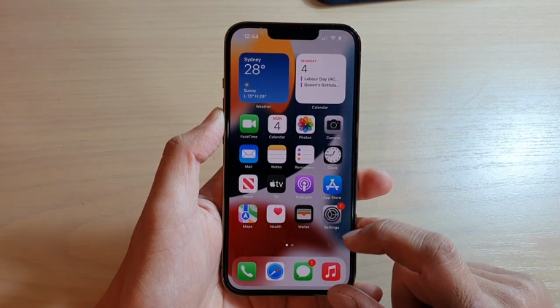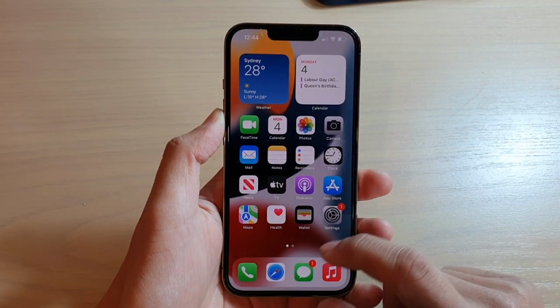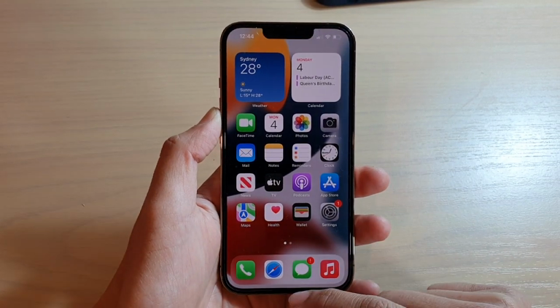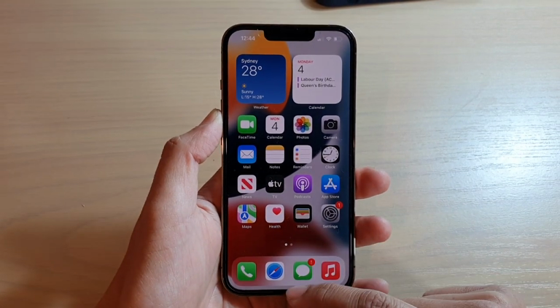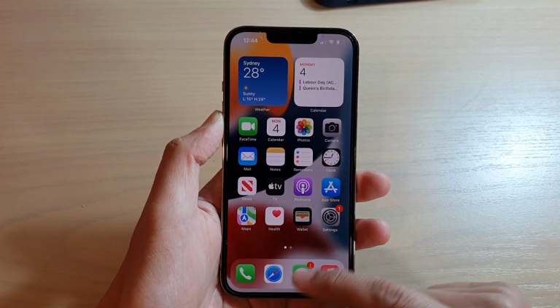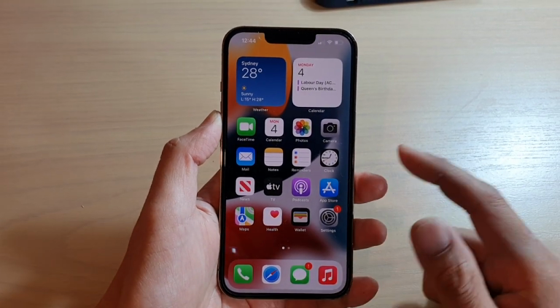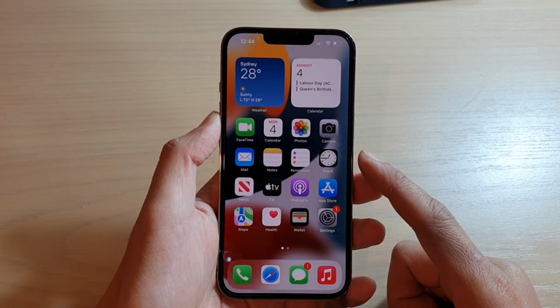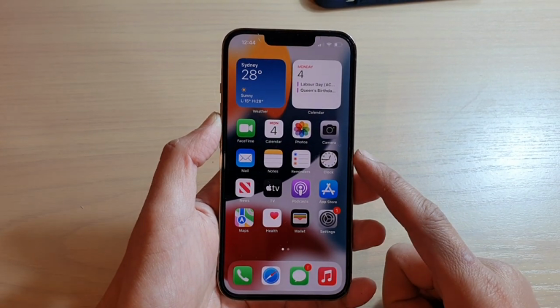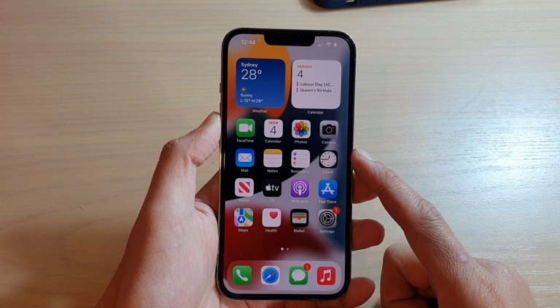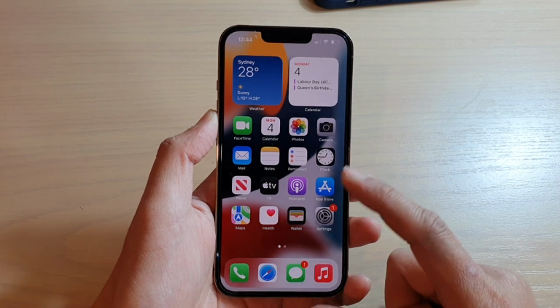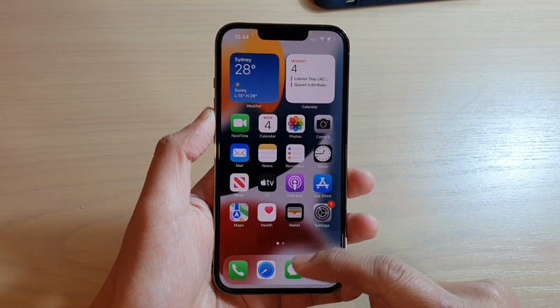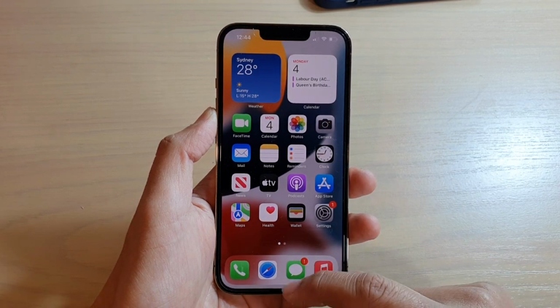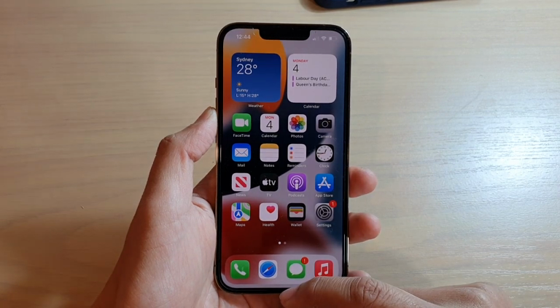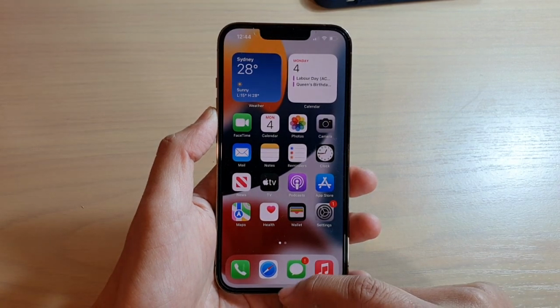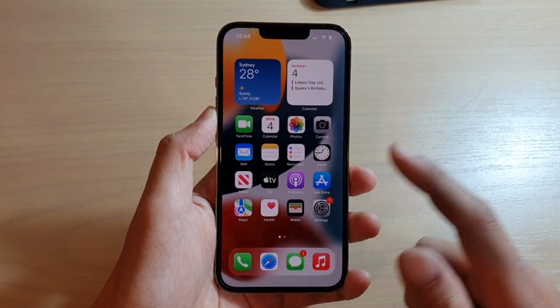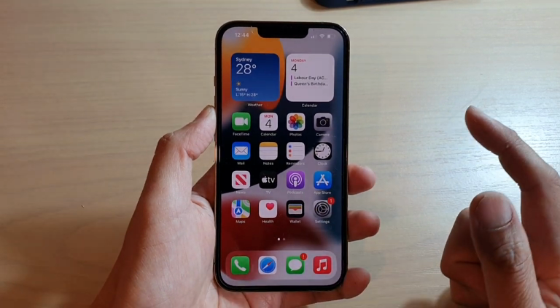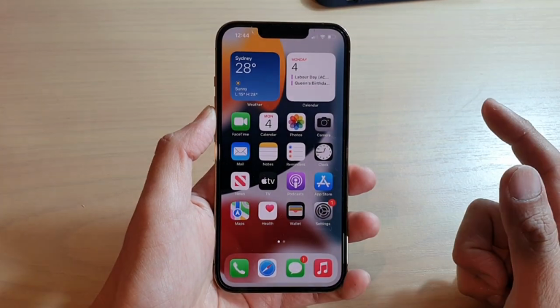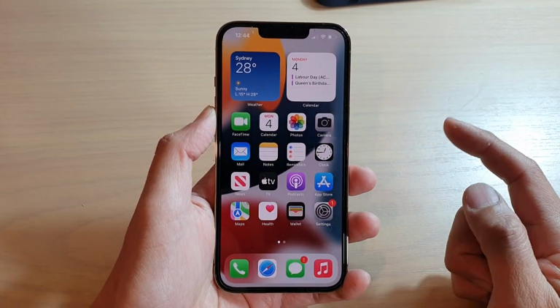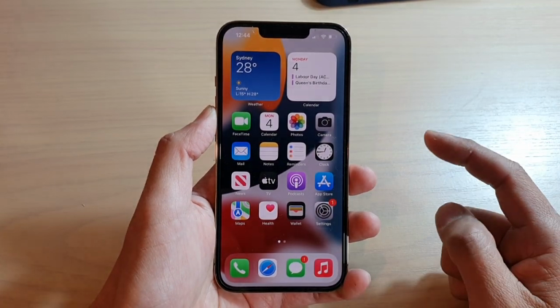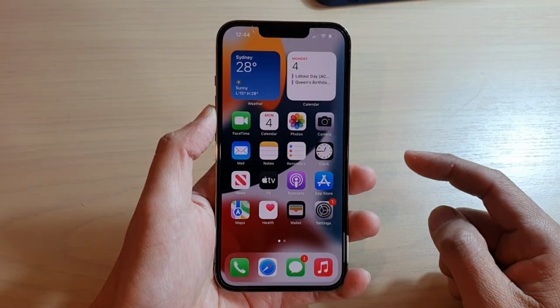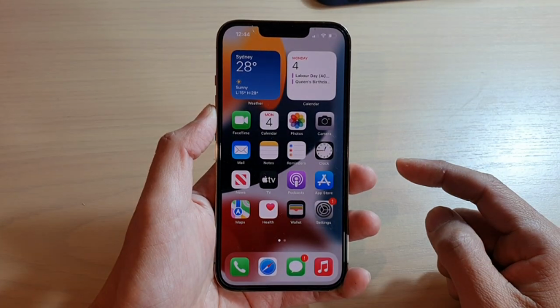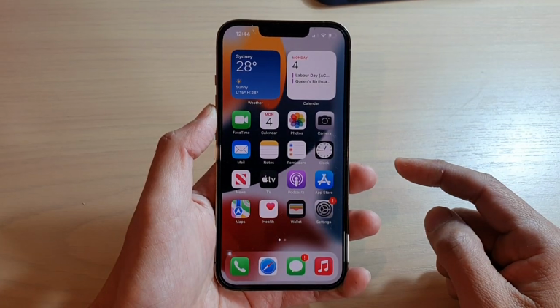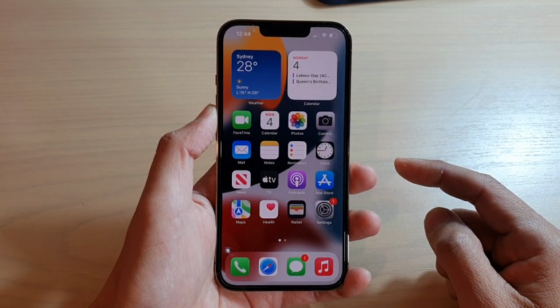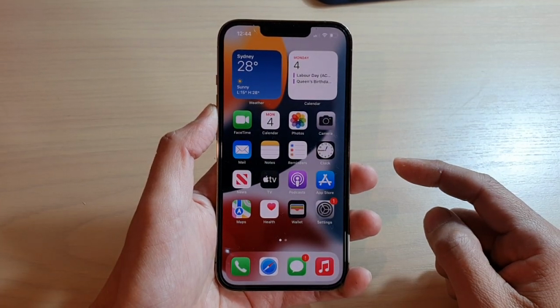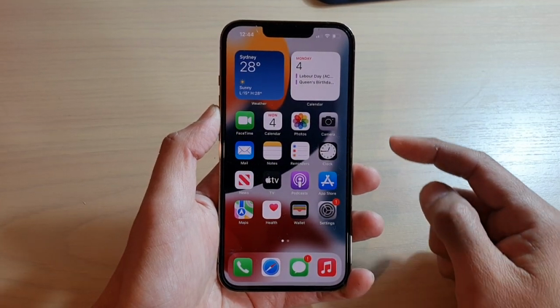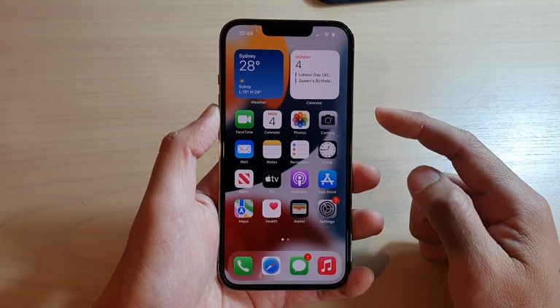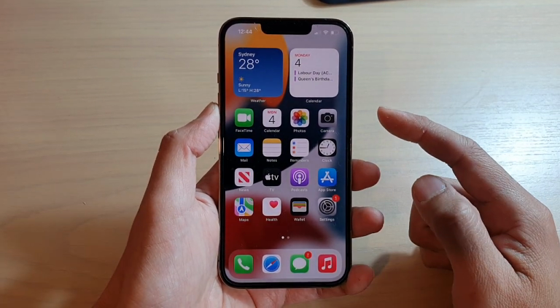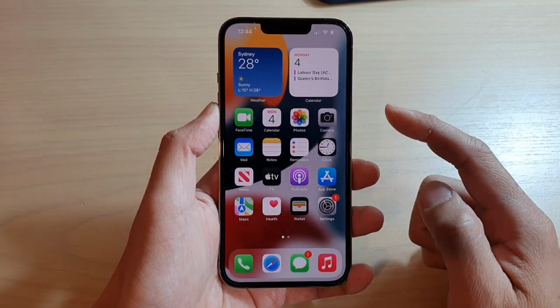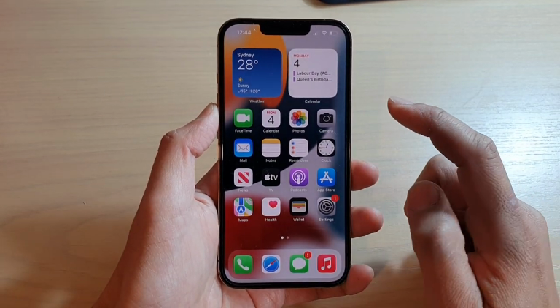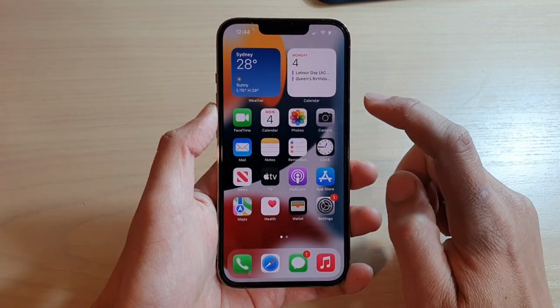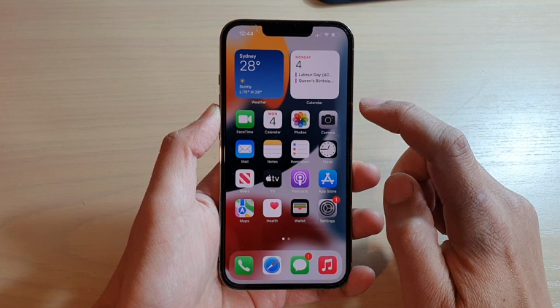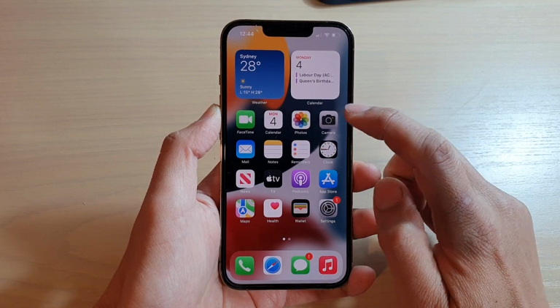So first, let's go back to your home screen by swiping up at the bottom of the screen. On your home screen, tap on Camera.